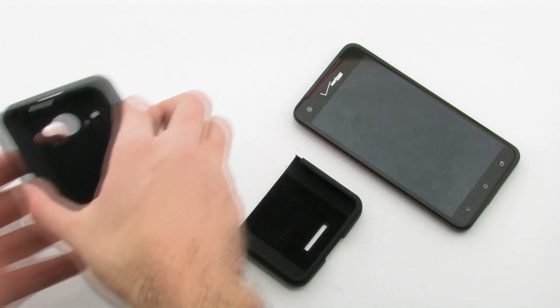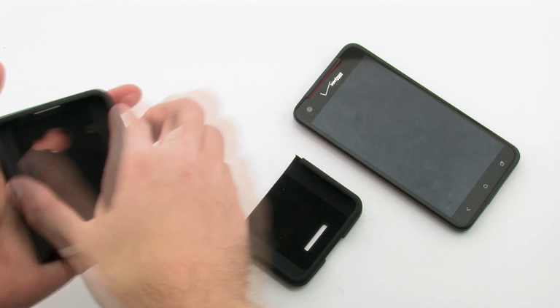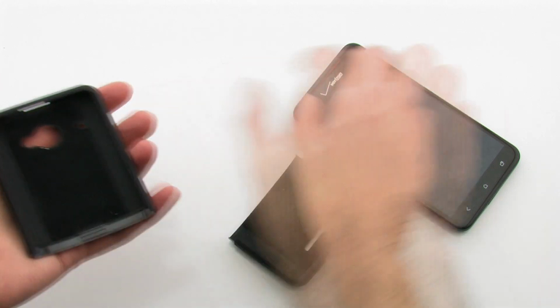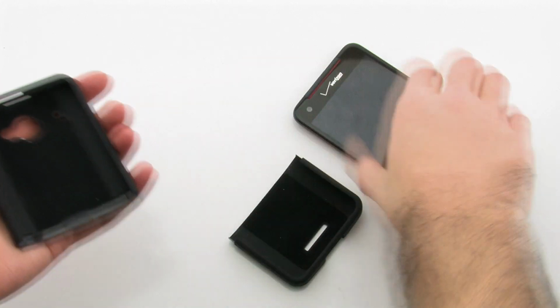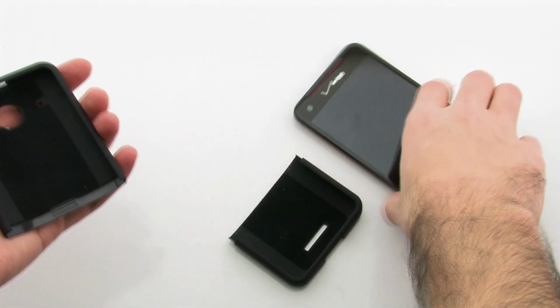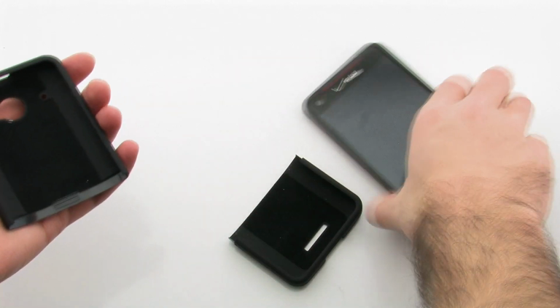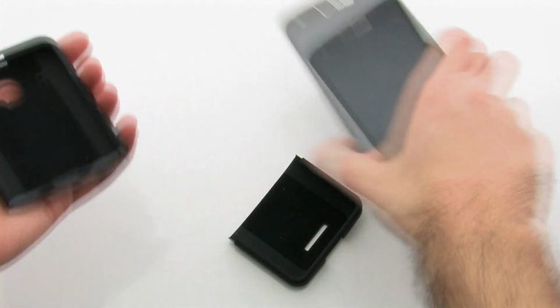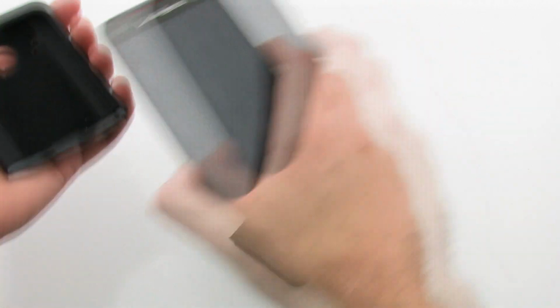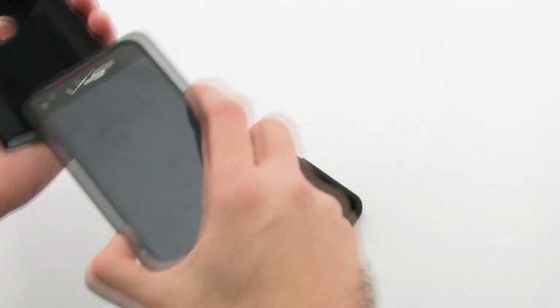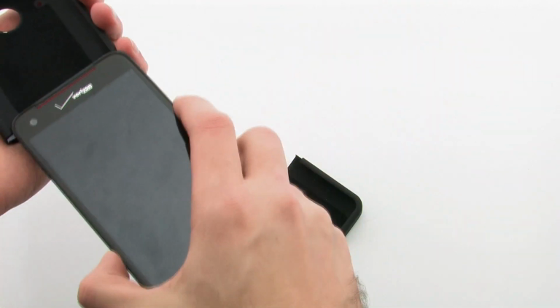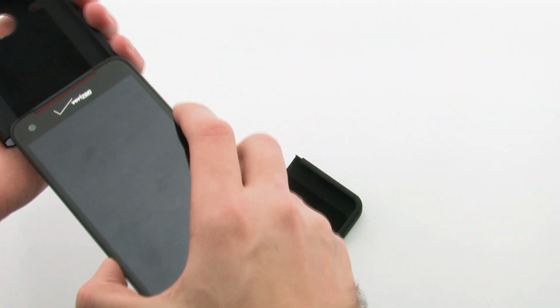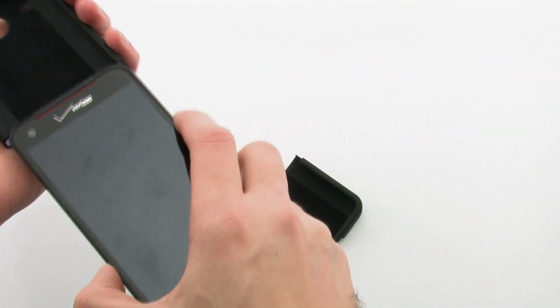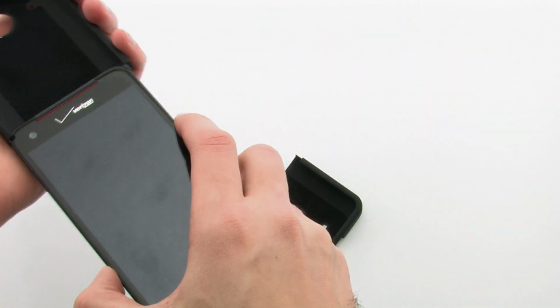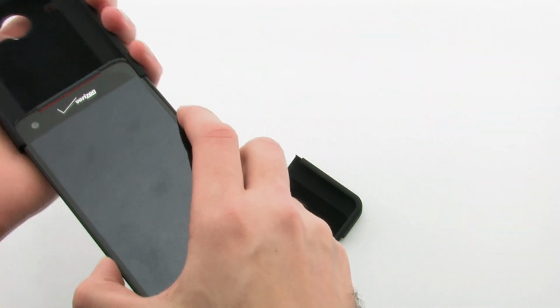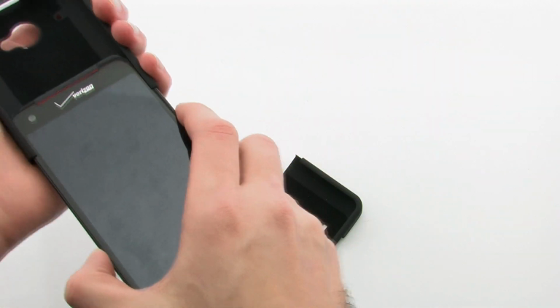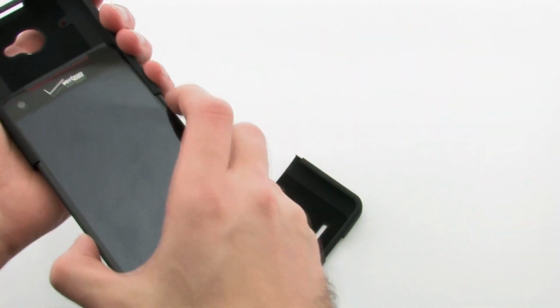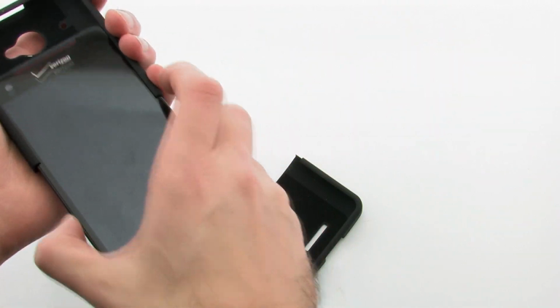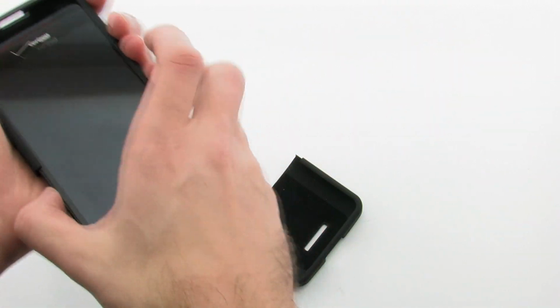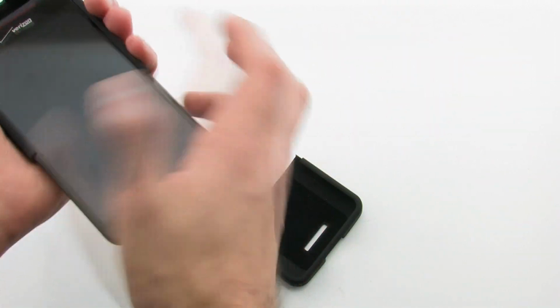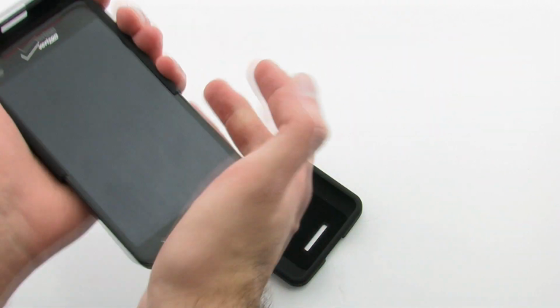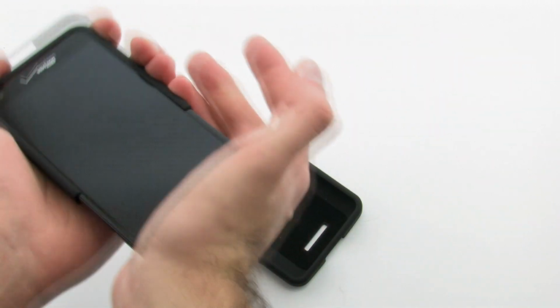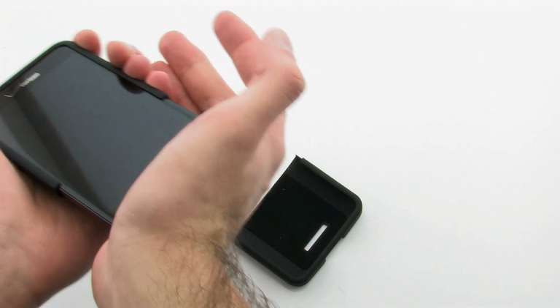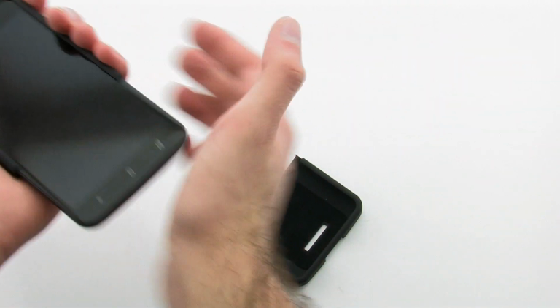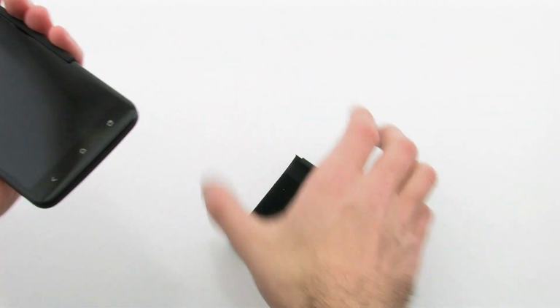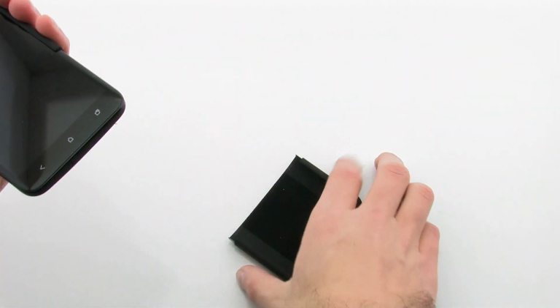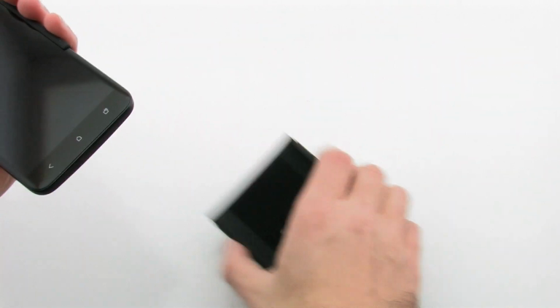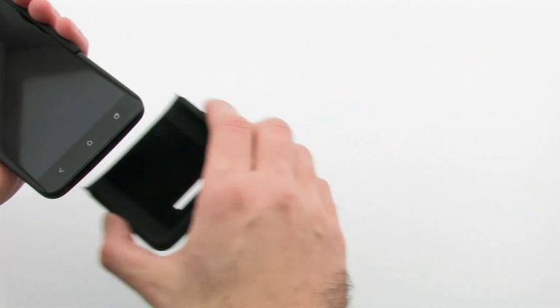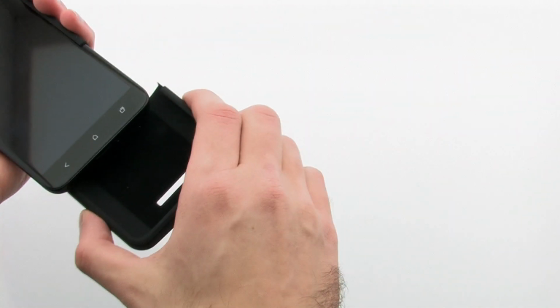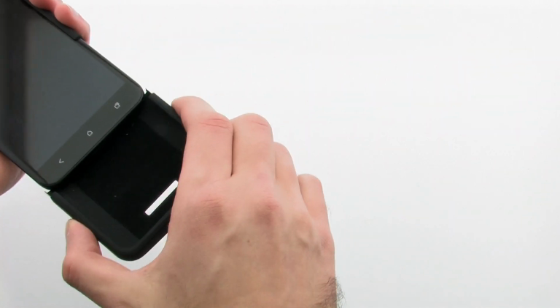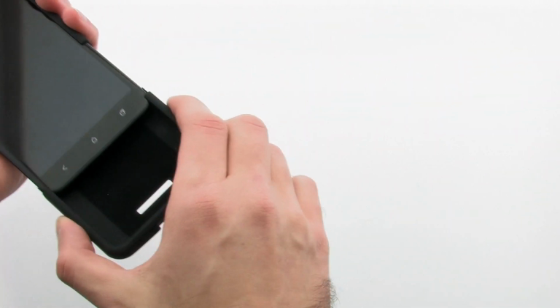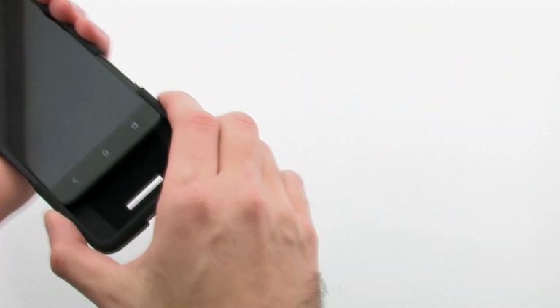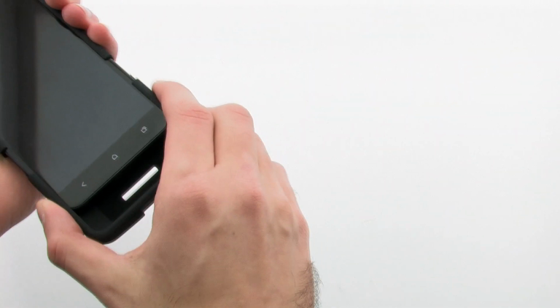To install the case, slide the top of the device into the case, then slide the bottom over the bottom of the phone.